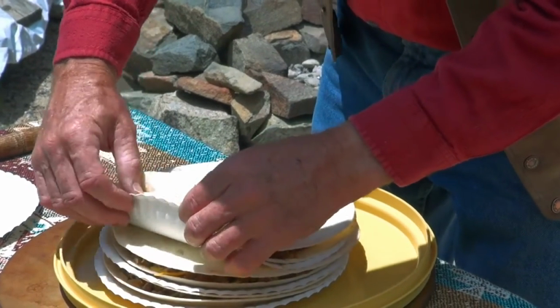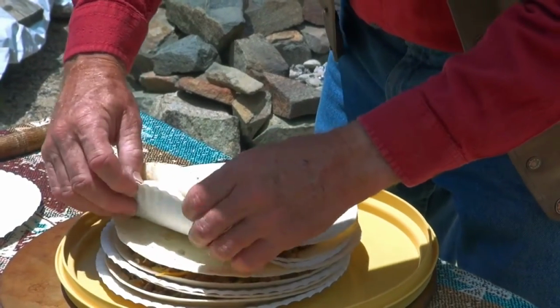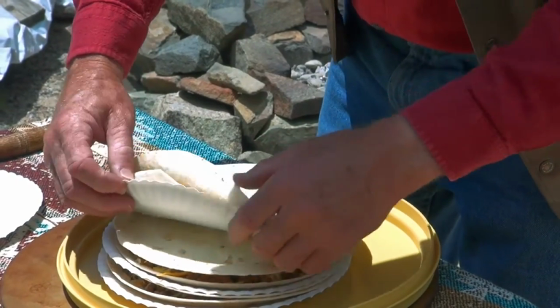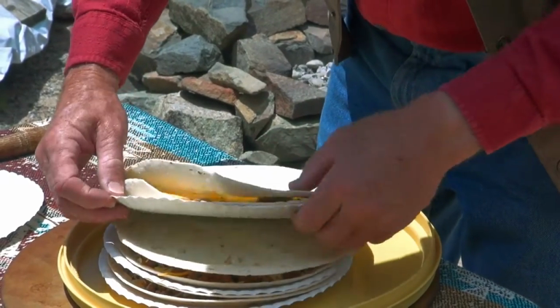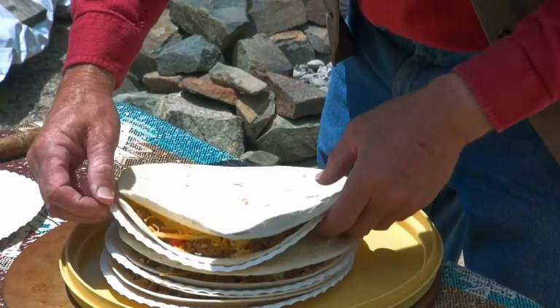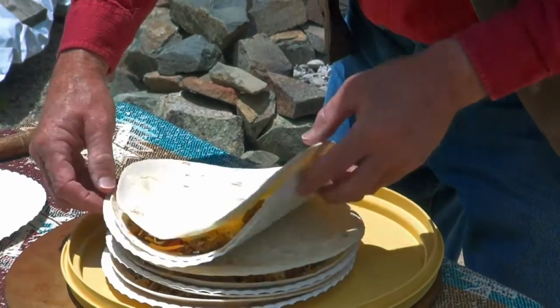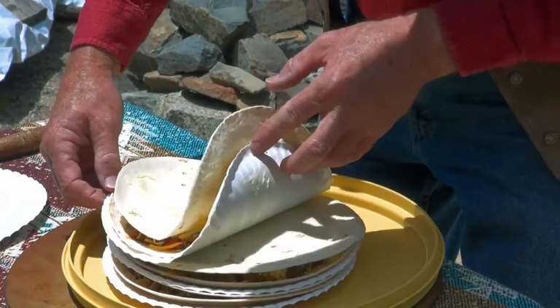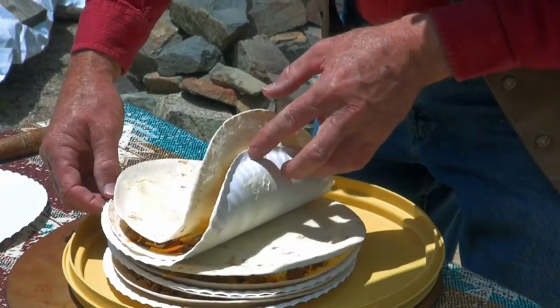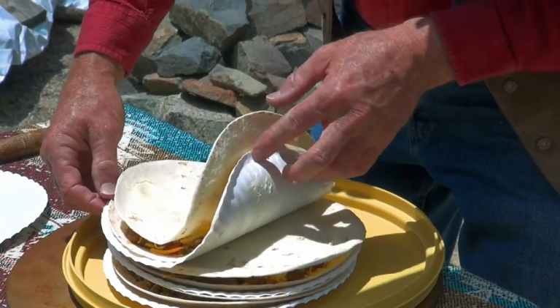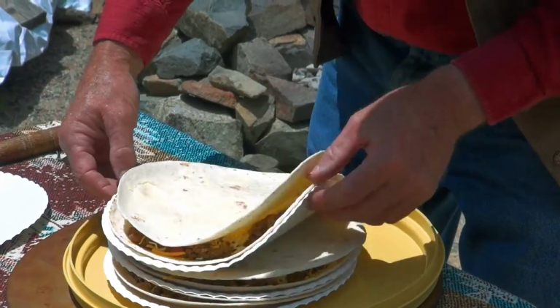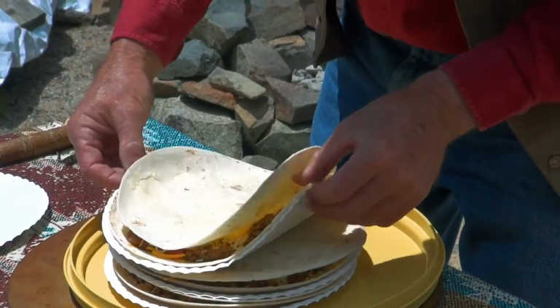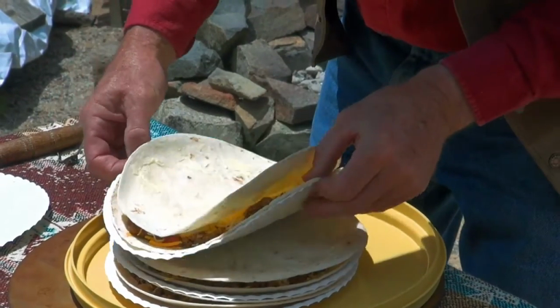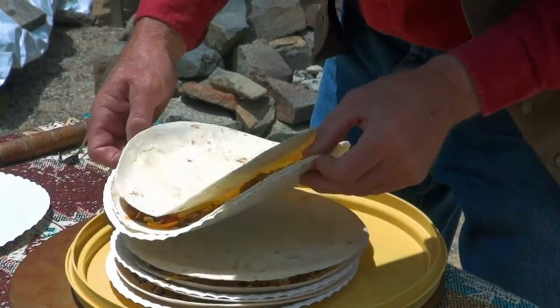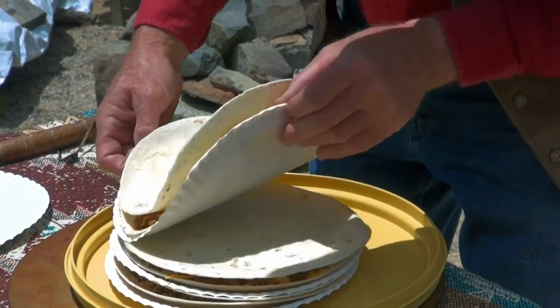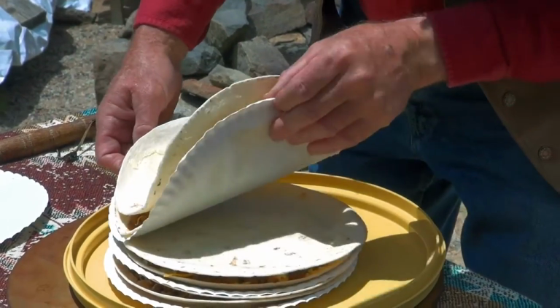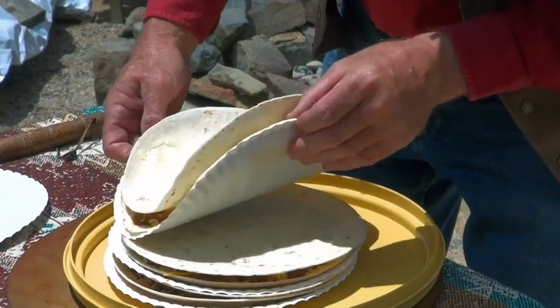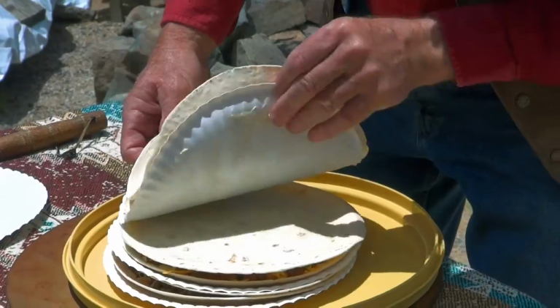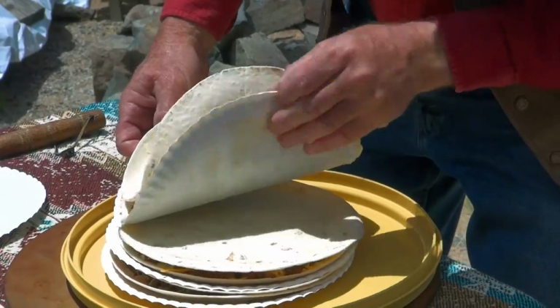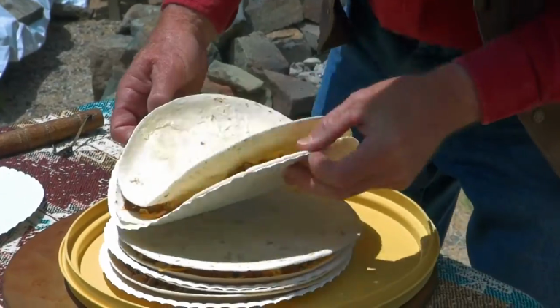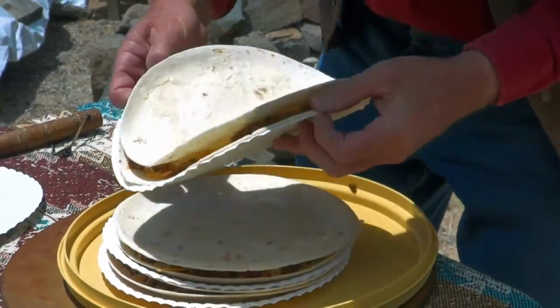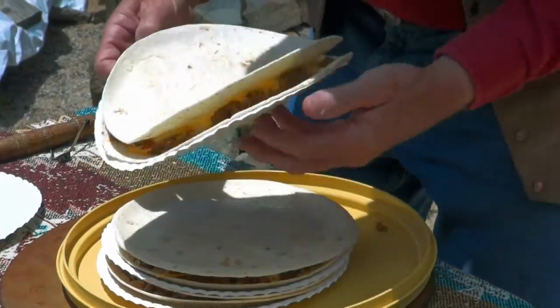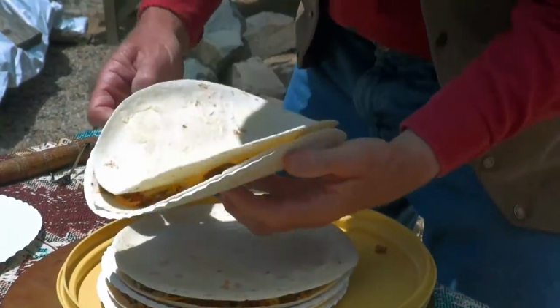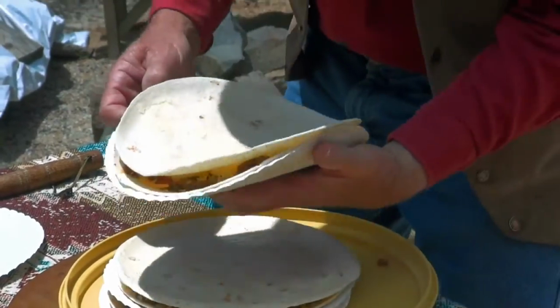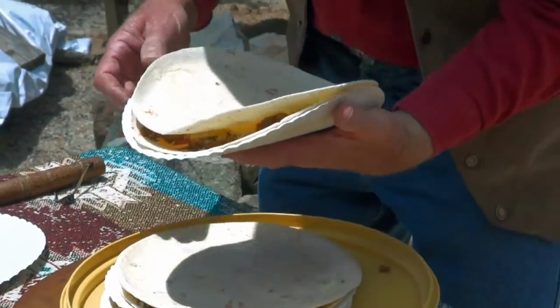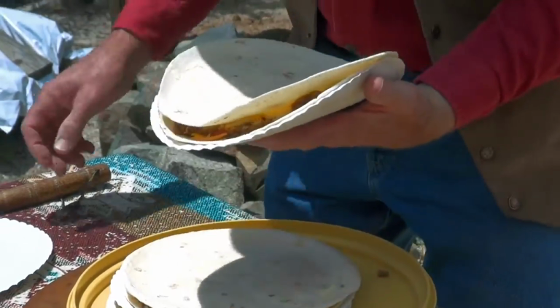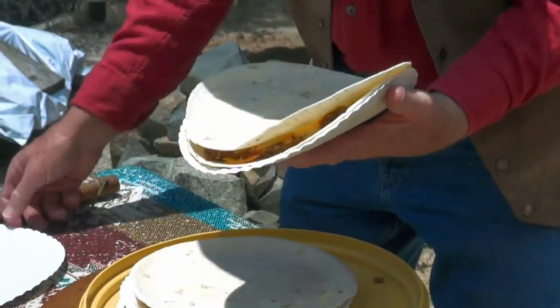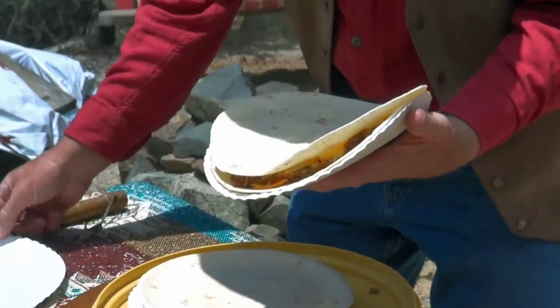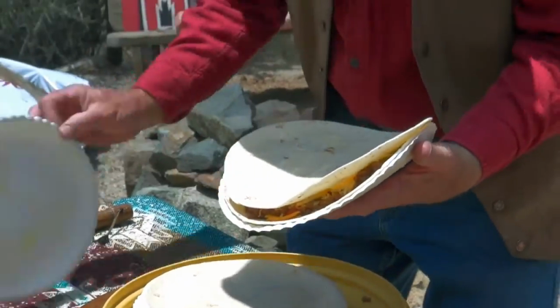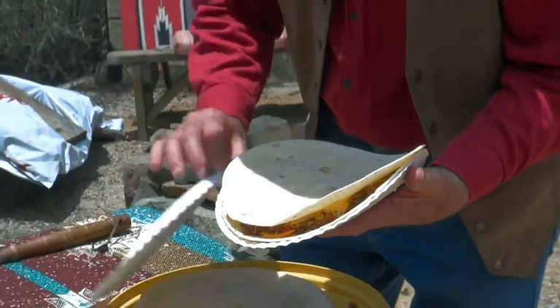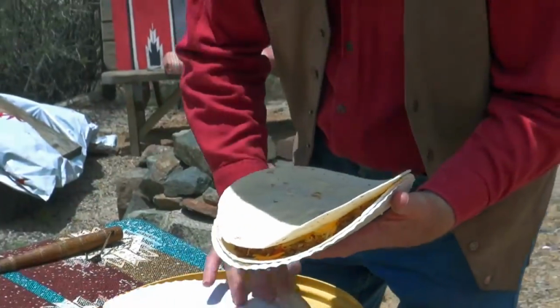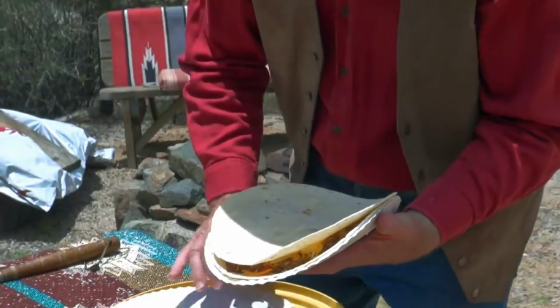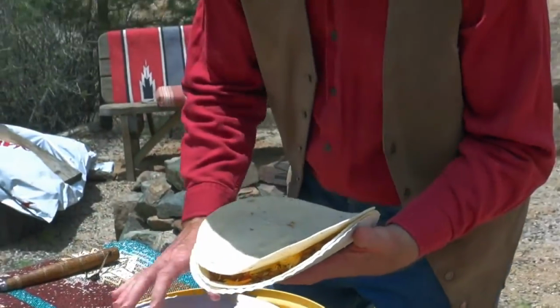We make them lots of different ways — chicken, ground beef, shredded beef, you name it.